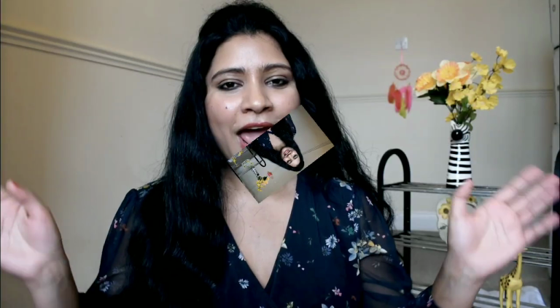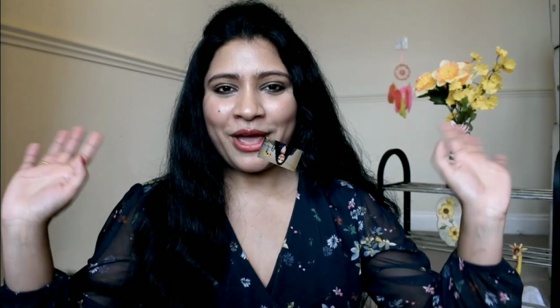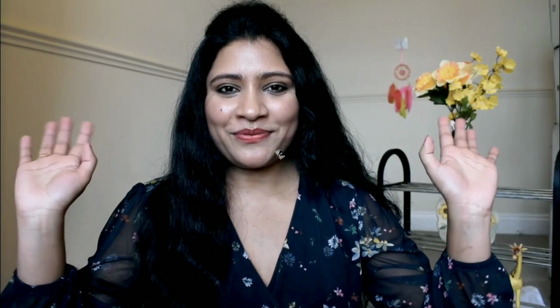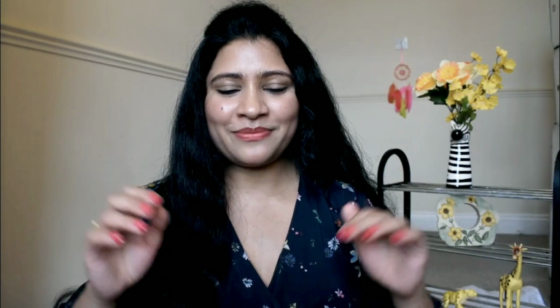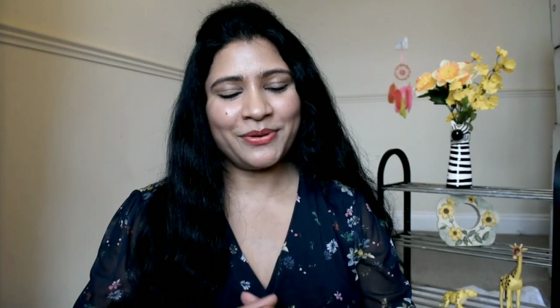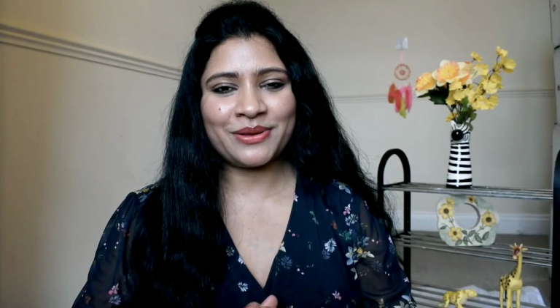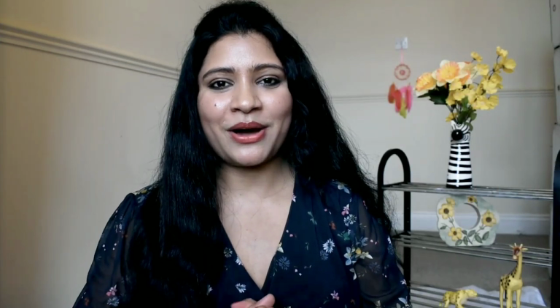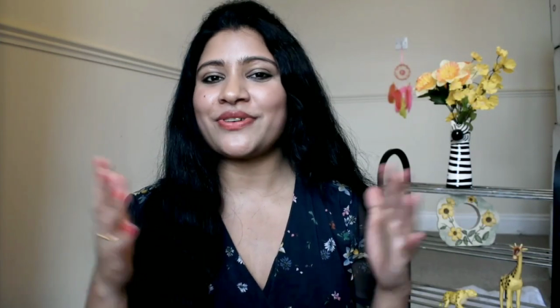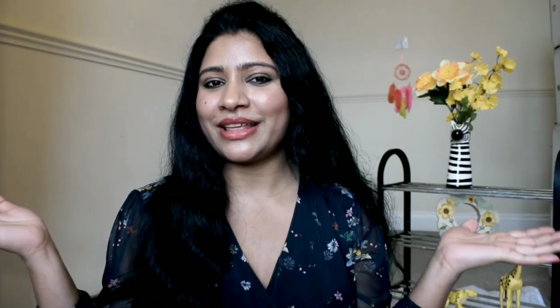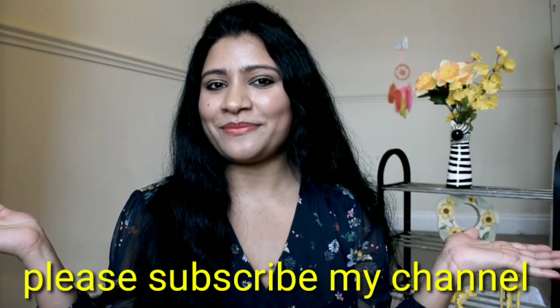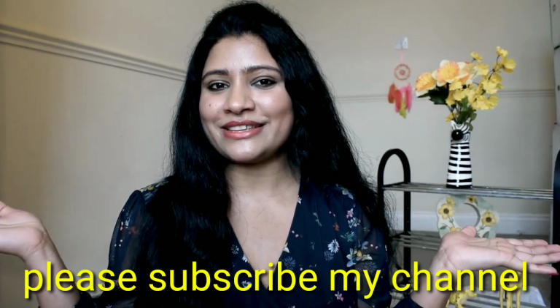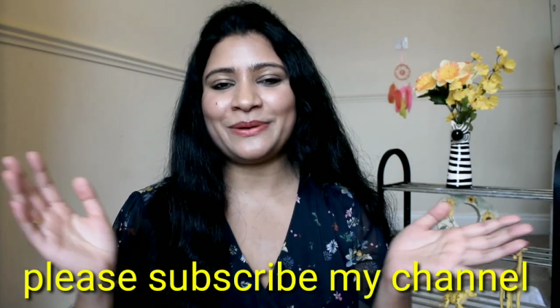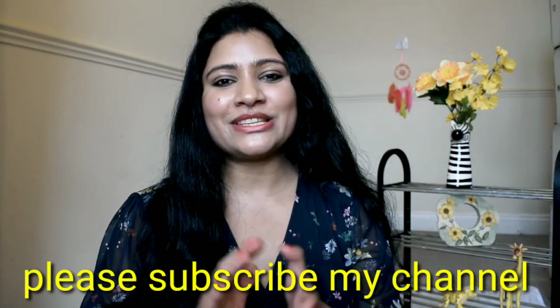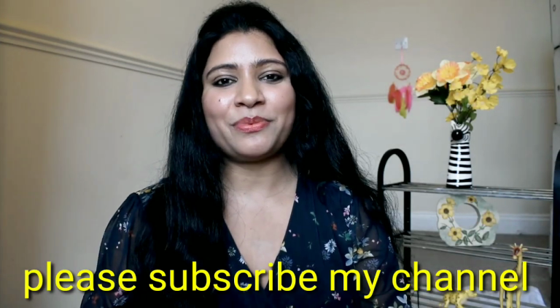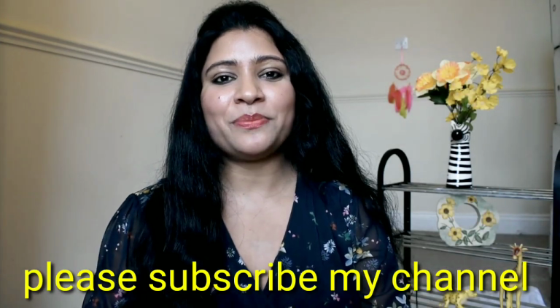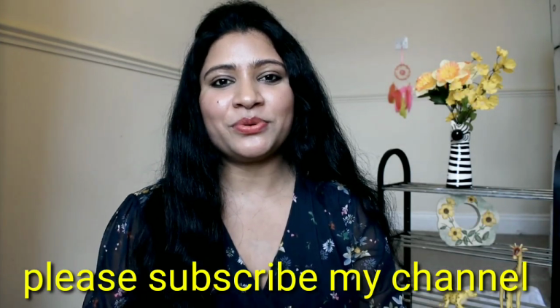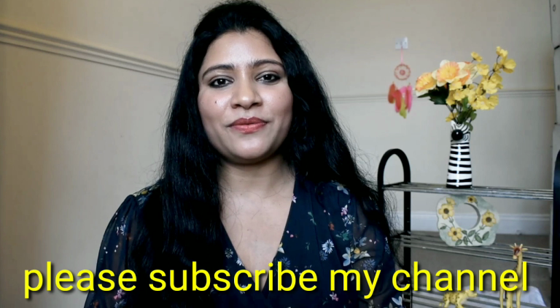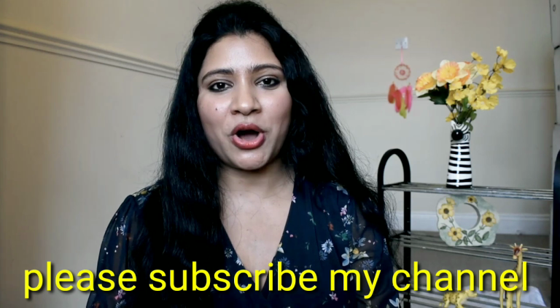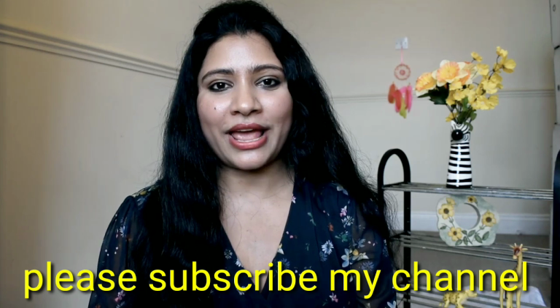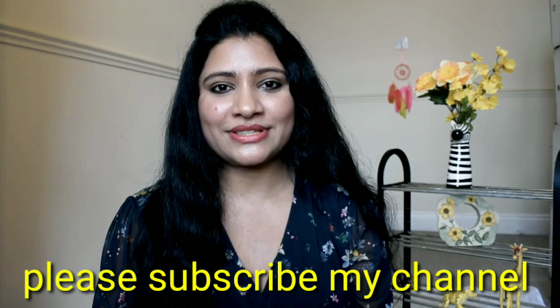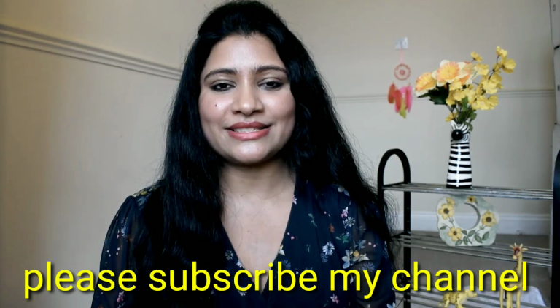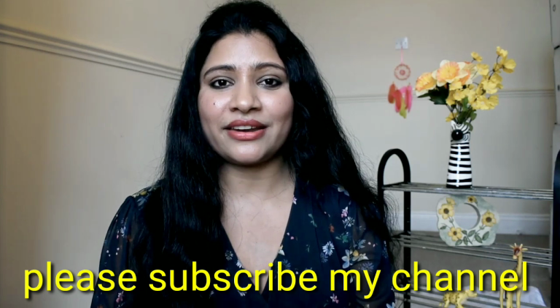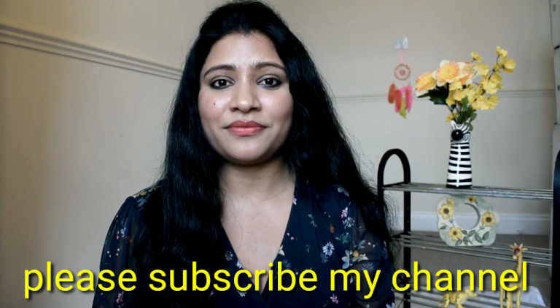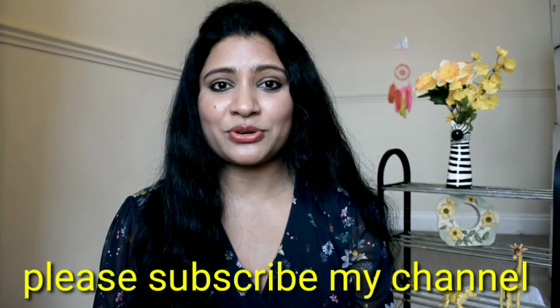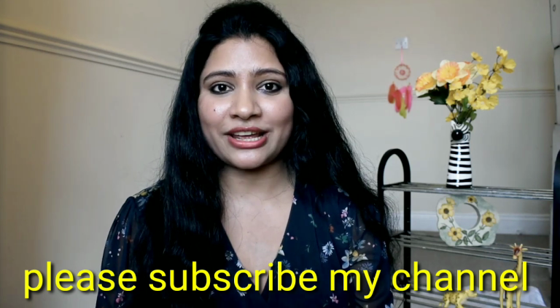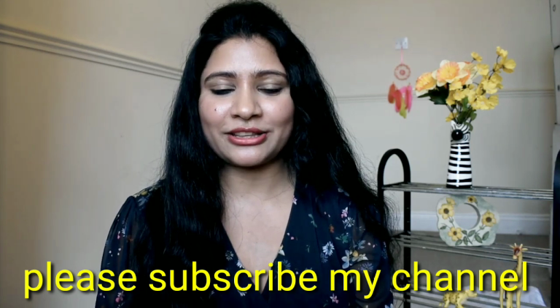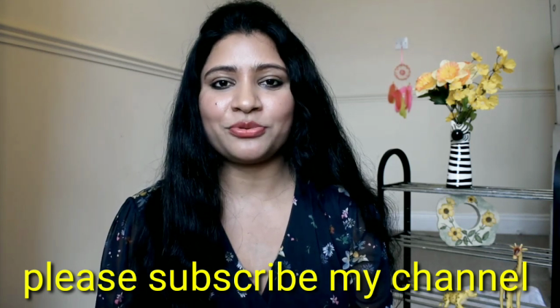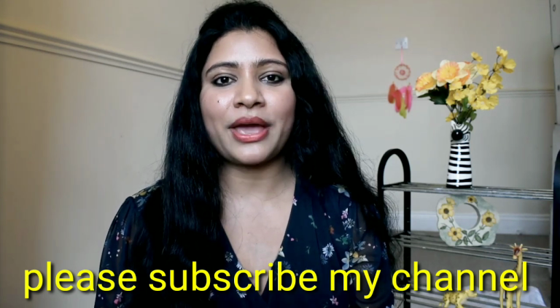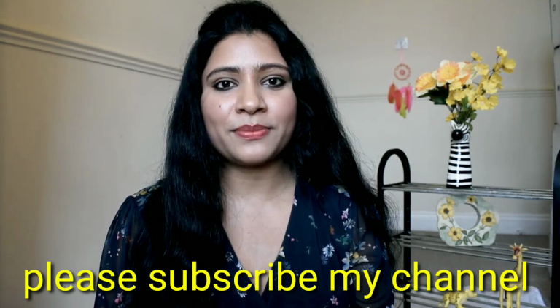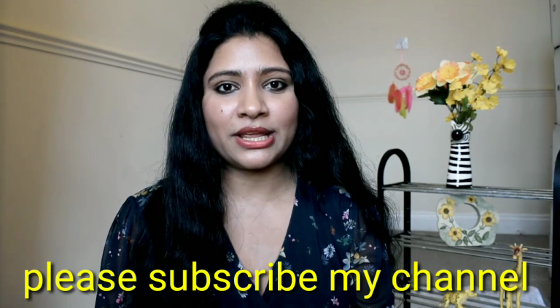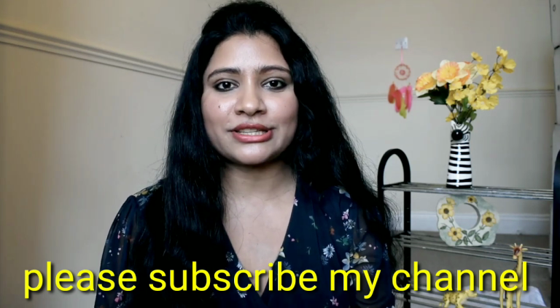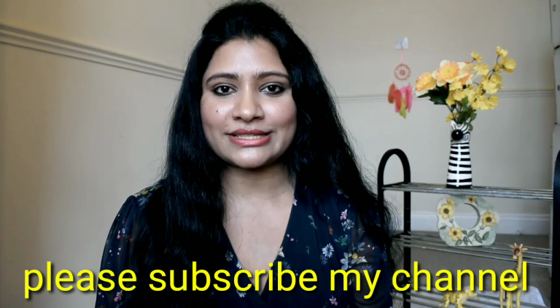Hello everyone, I am Garima and welcome to my channel. I share beauty, vlog, and lifestyle videos every Monday and Thursday.